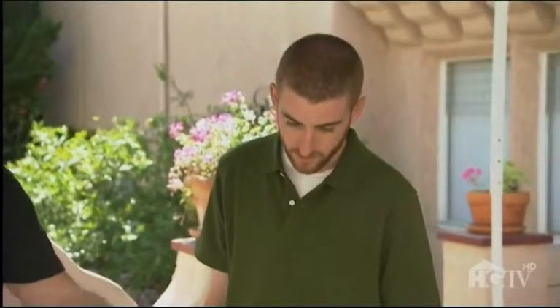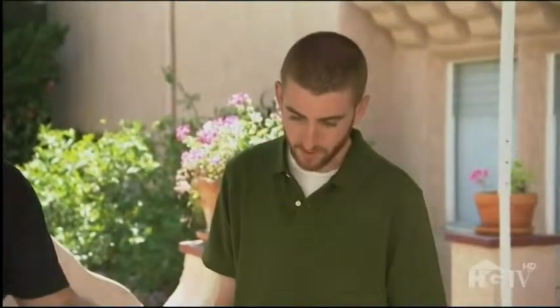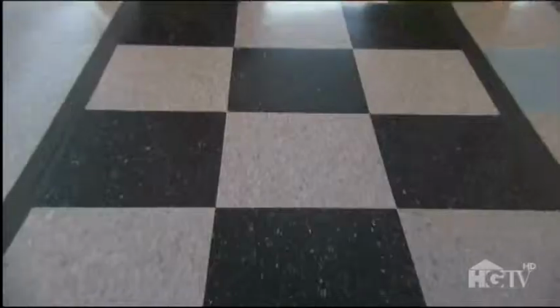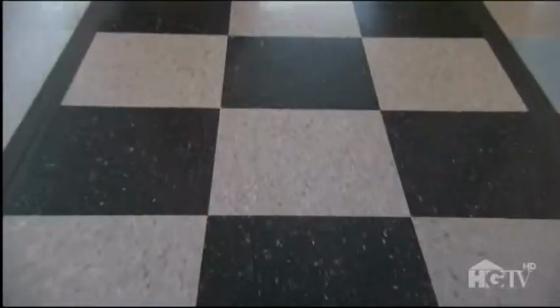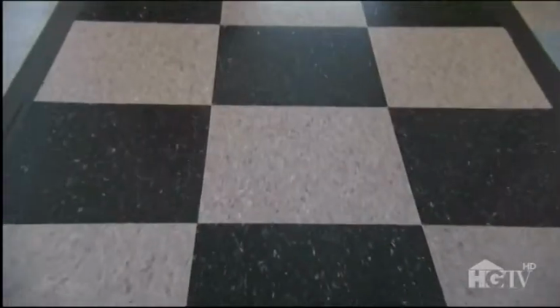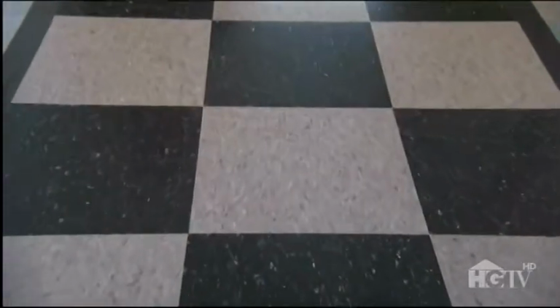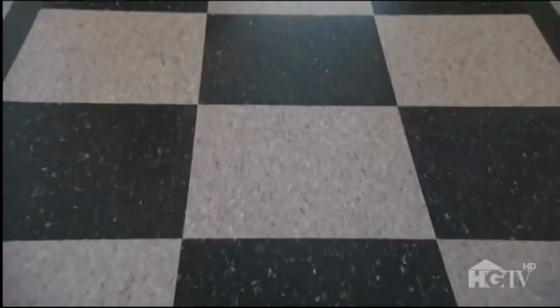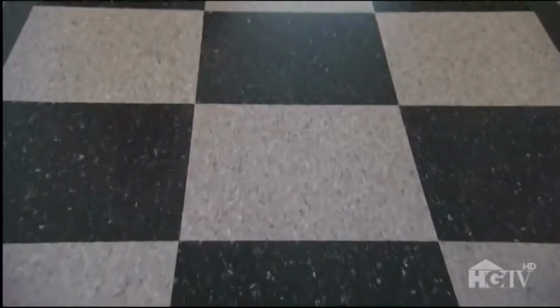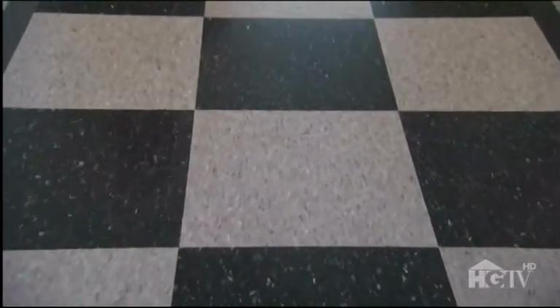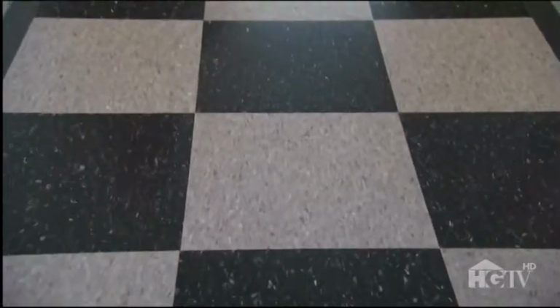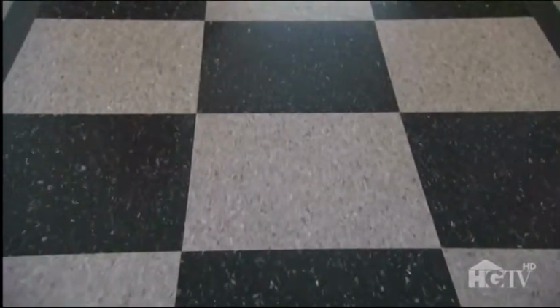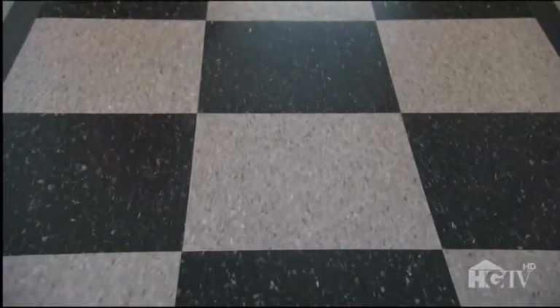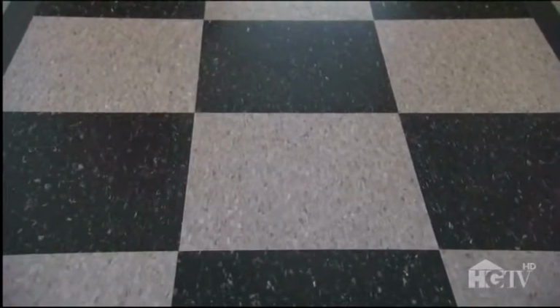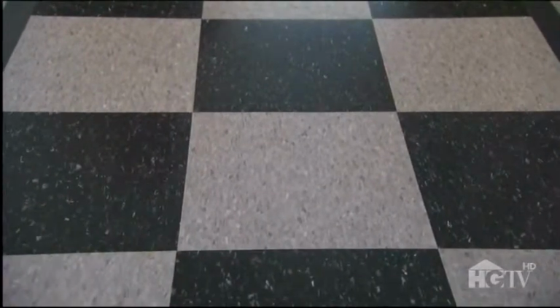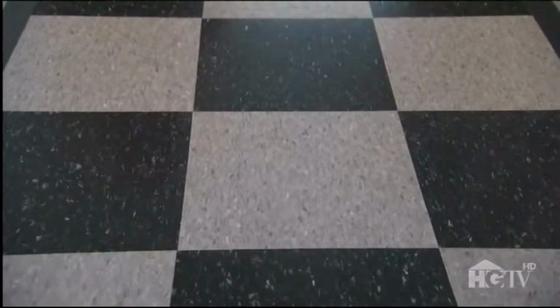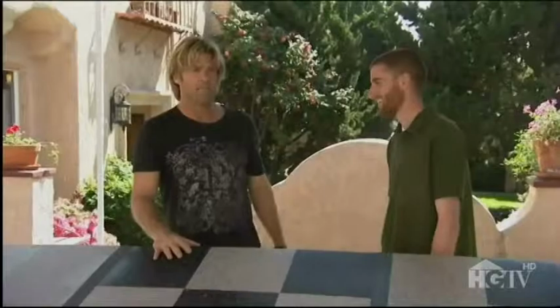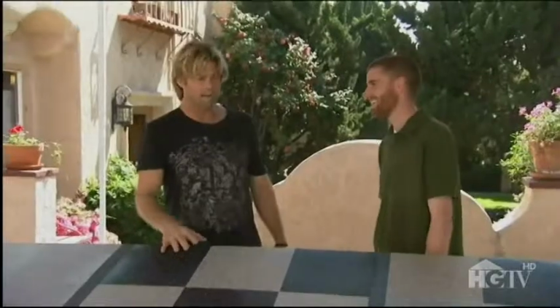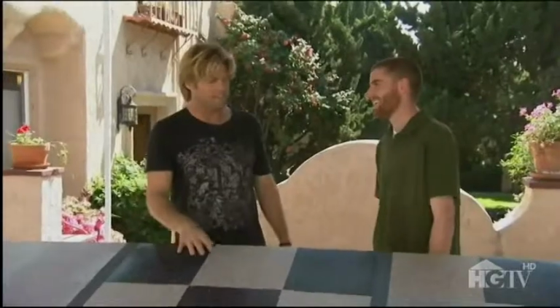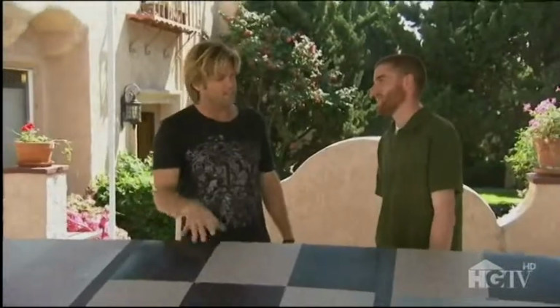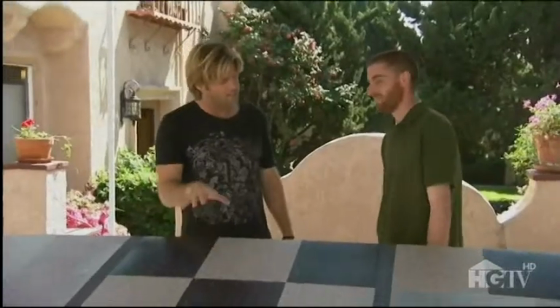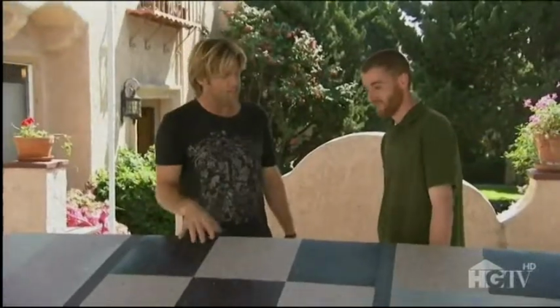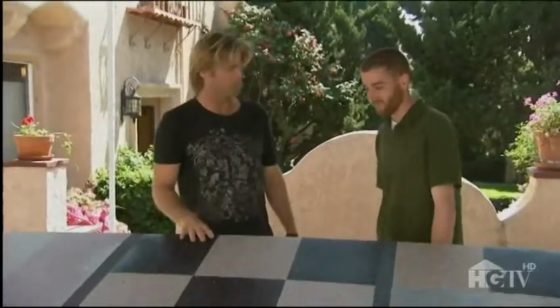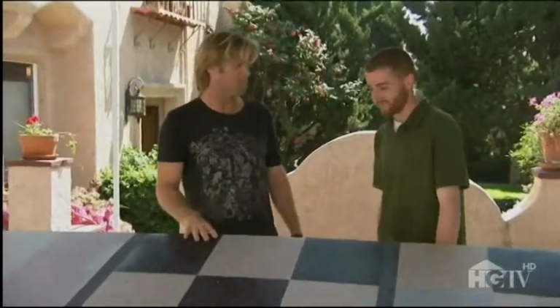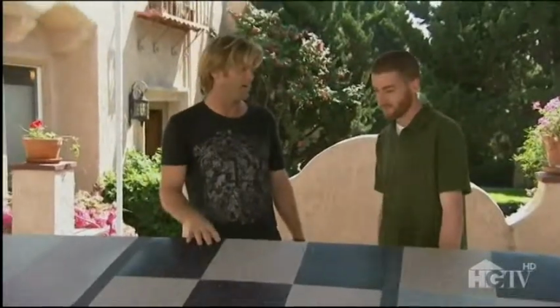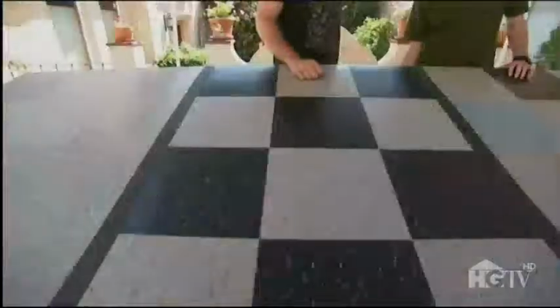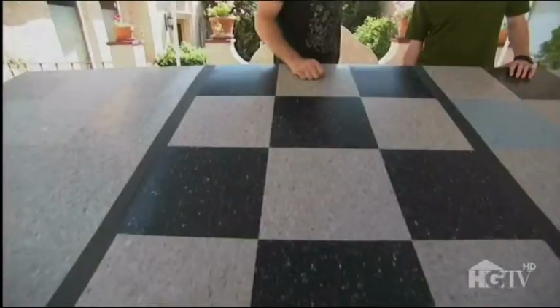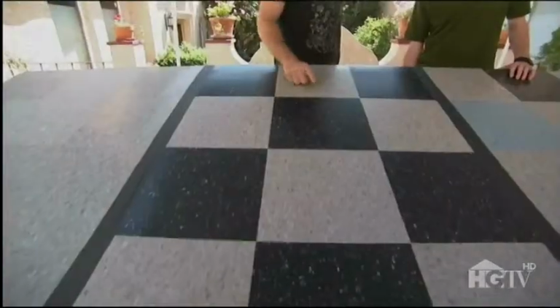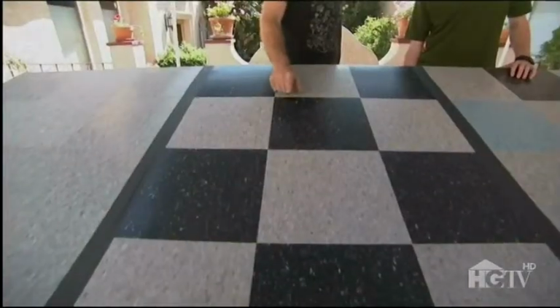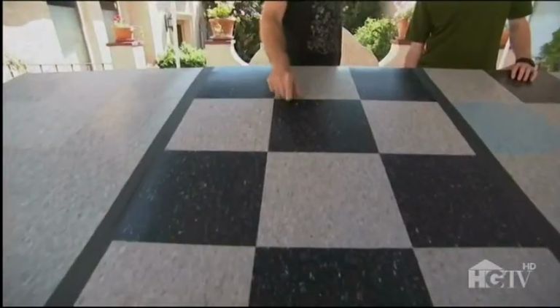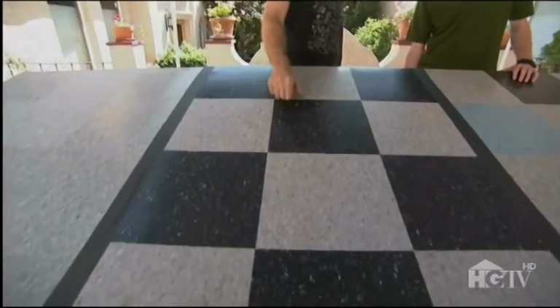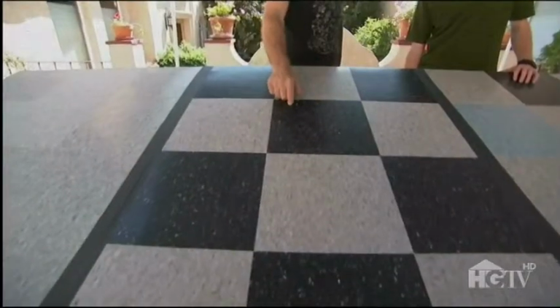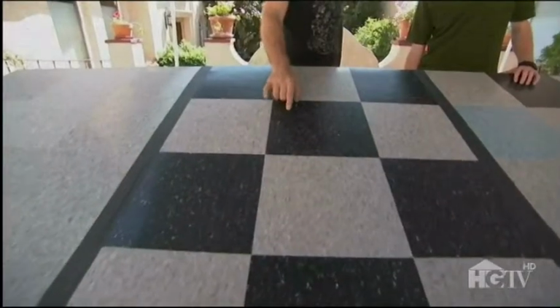Choice number two is the classic checkerboard. Fun, easy to lay checkerboard pattern. It gives it that feel of a diner.